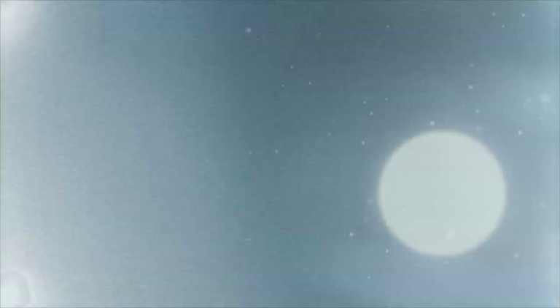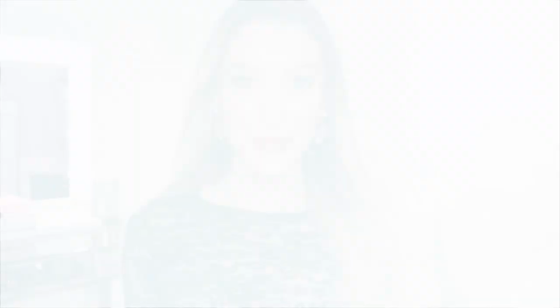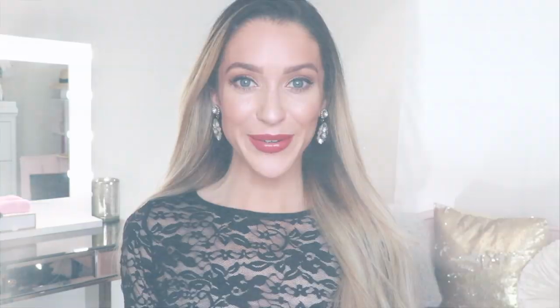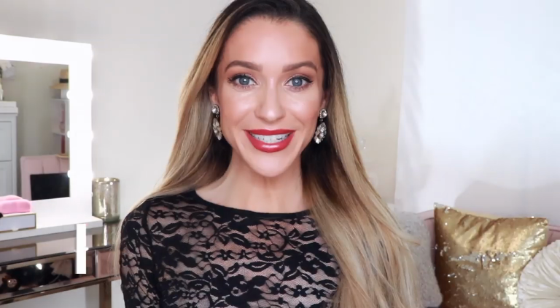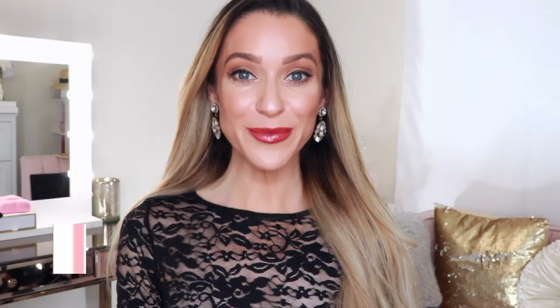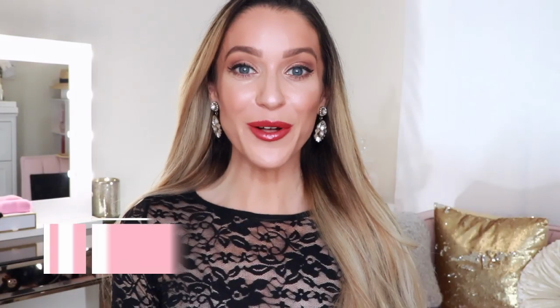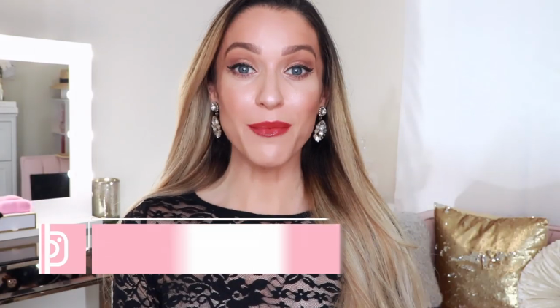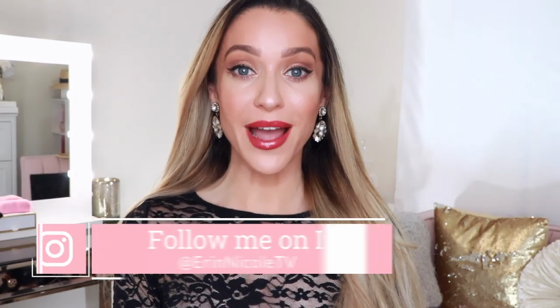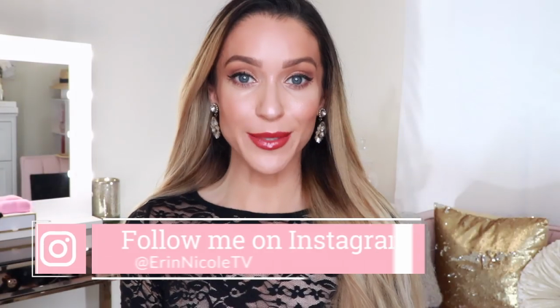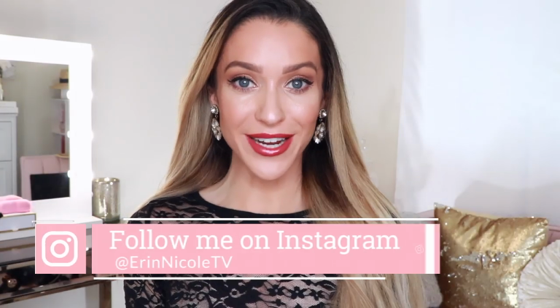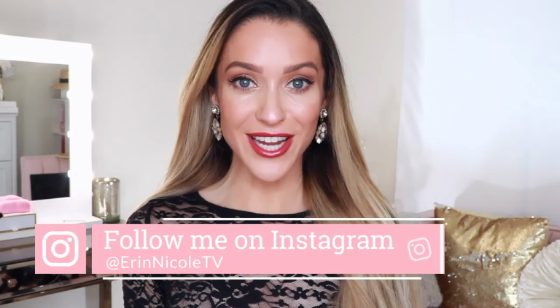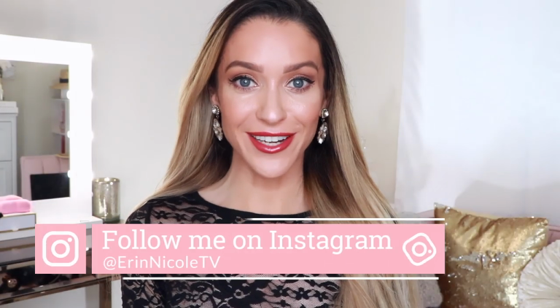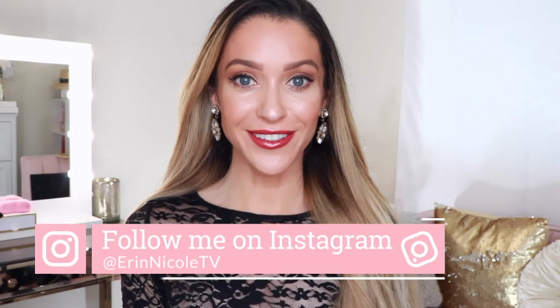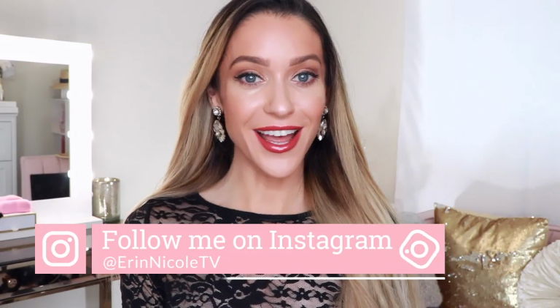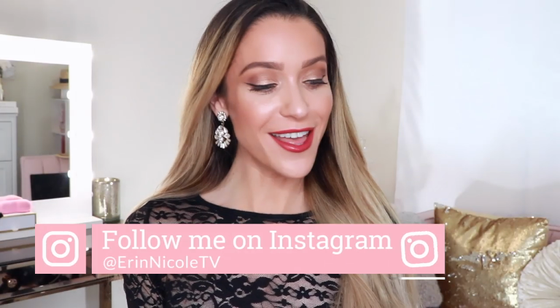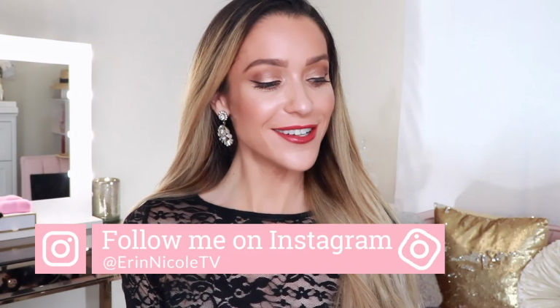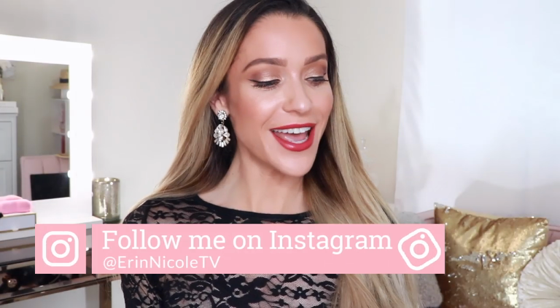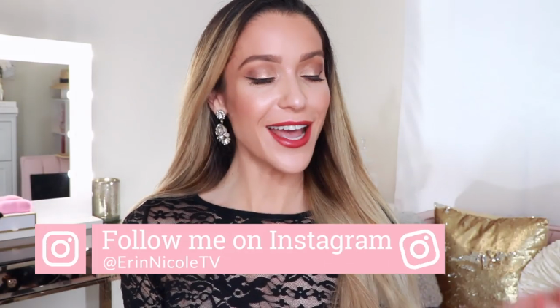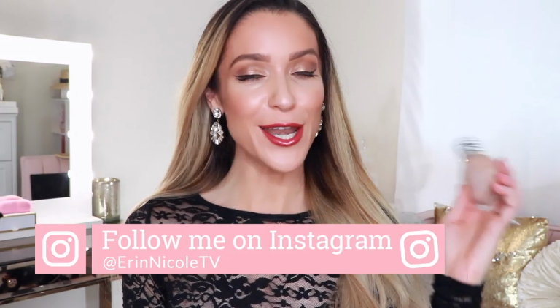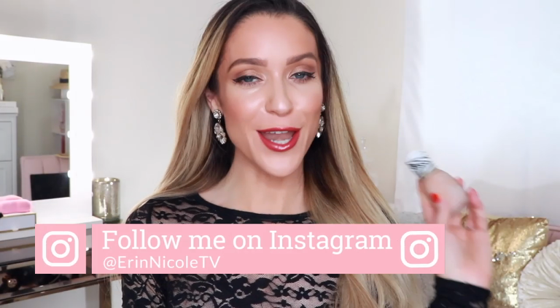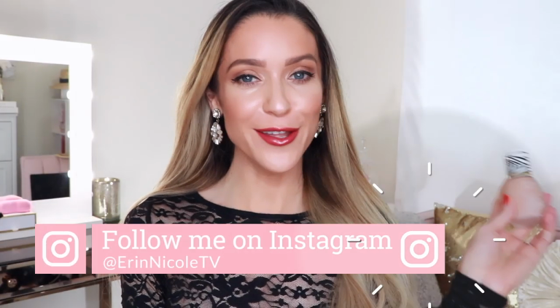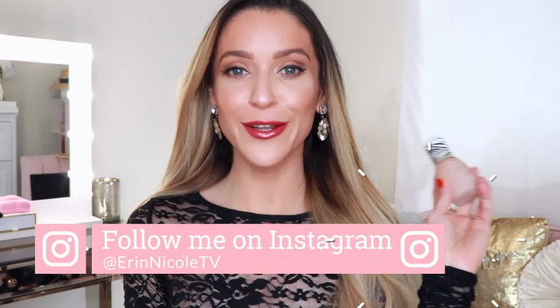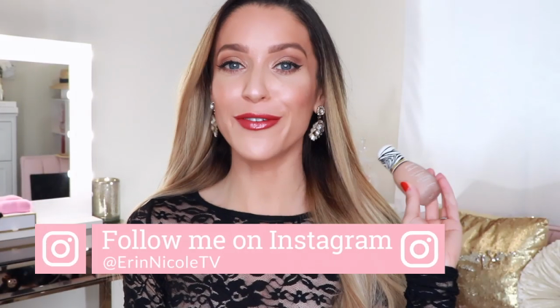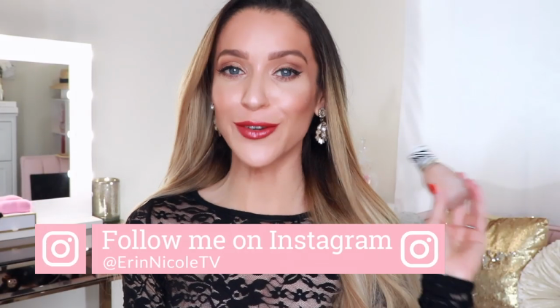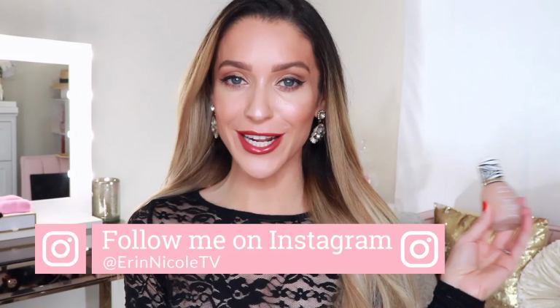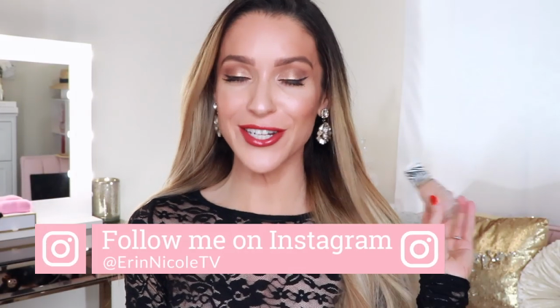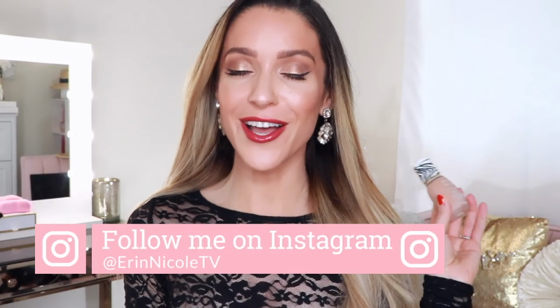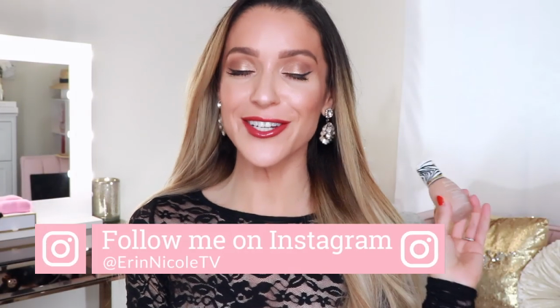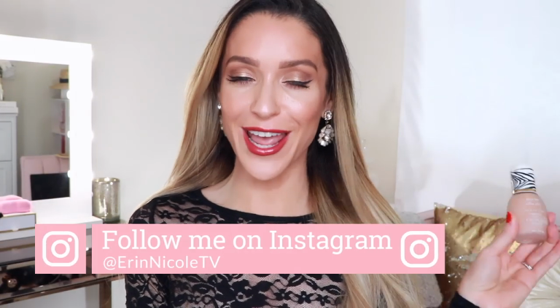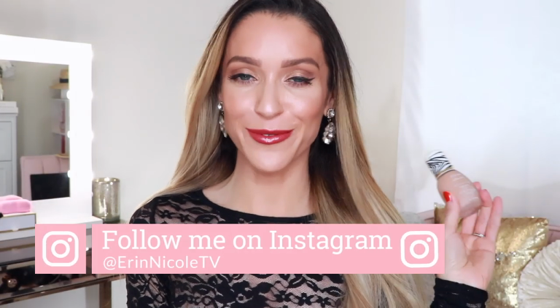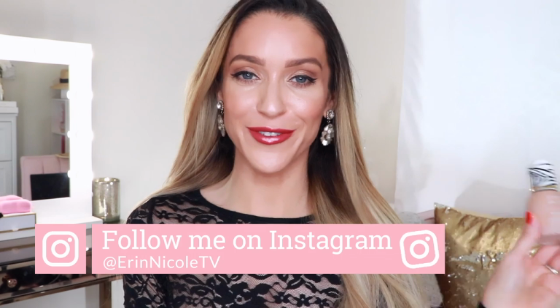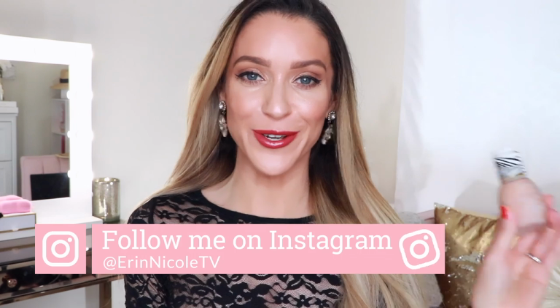Hey beauties, welcome back to my channel. Another day, another new foundation launch and review.